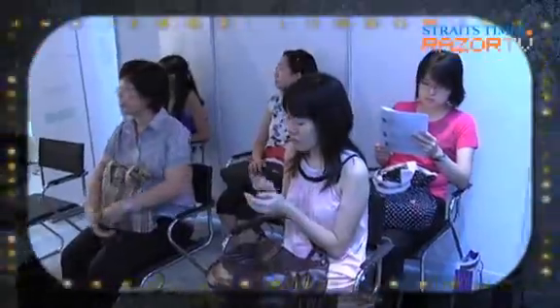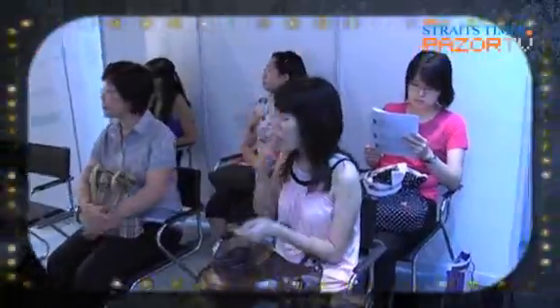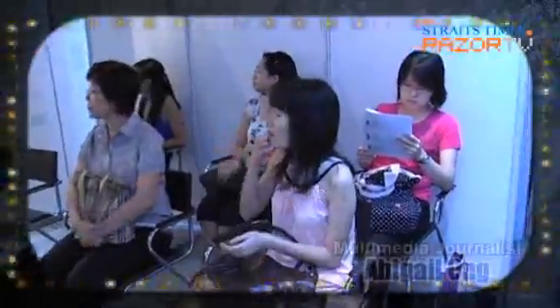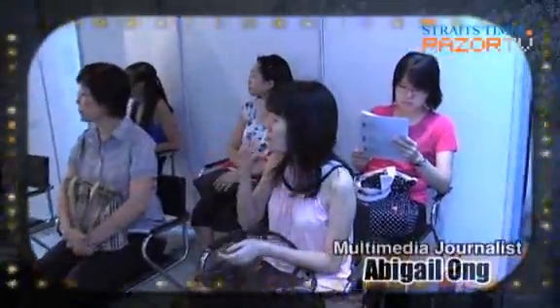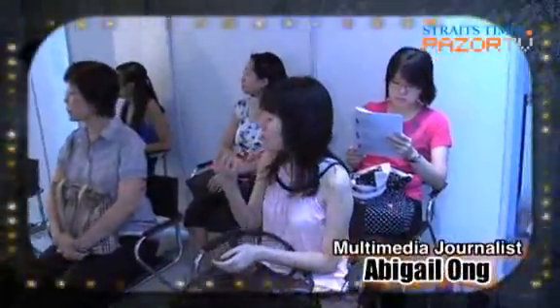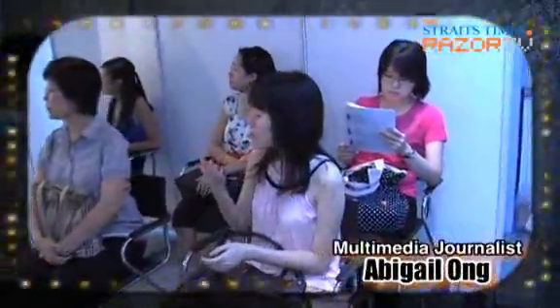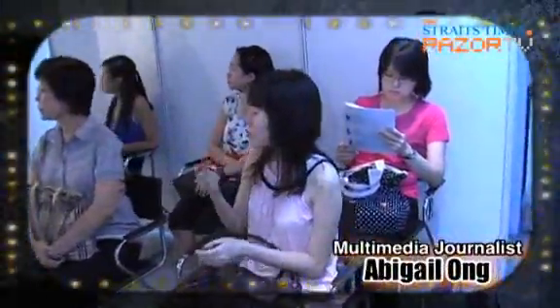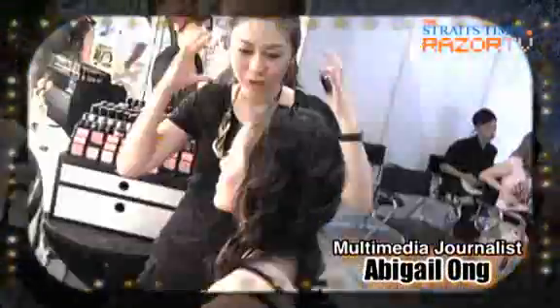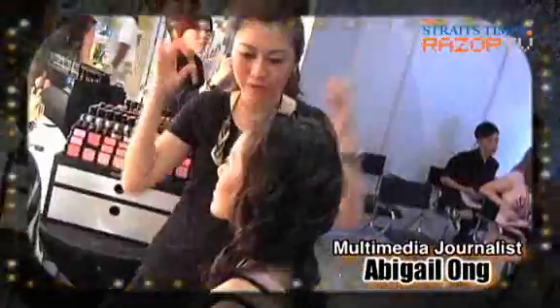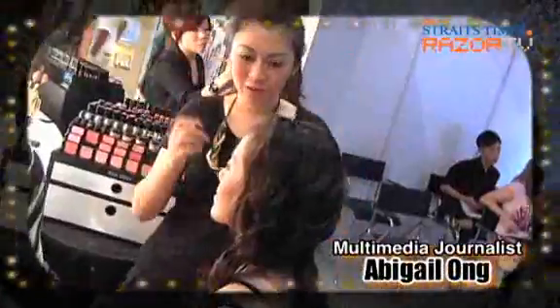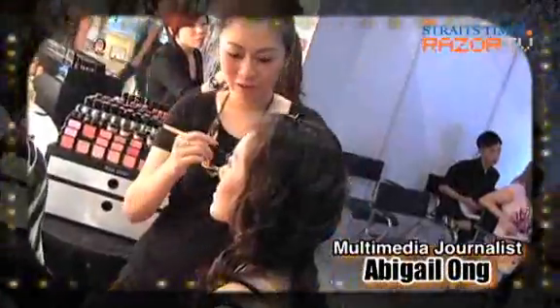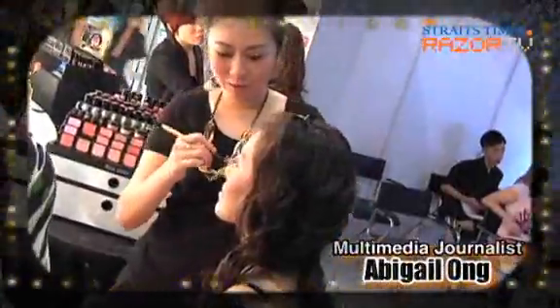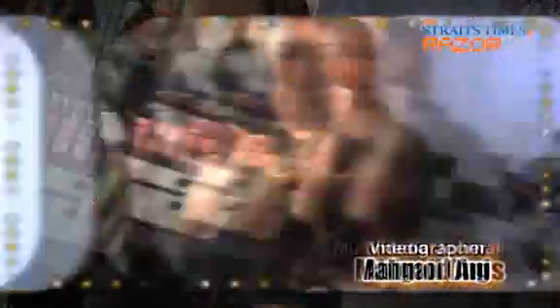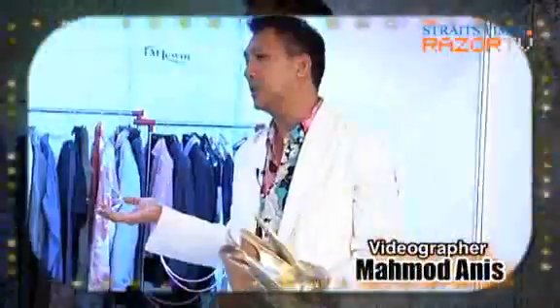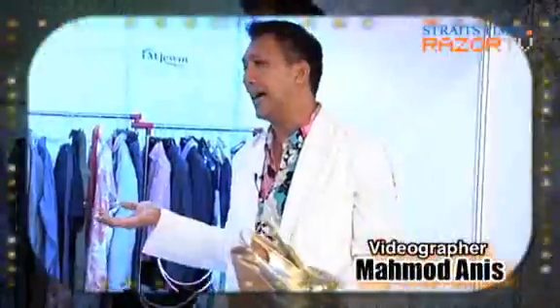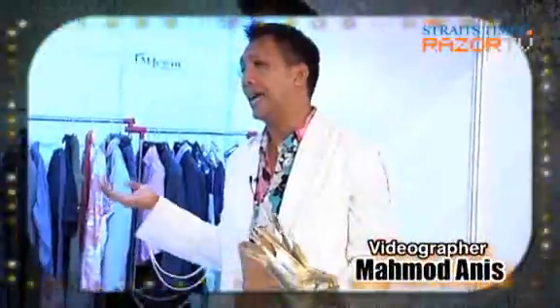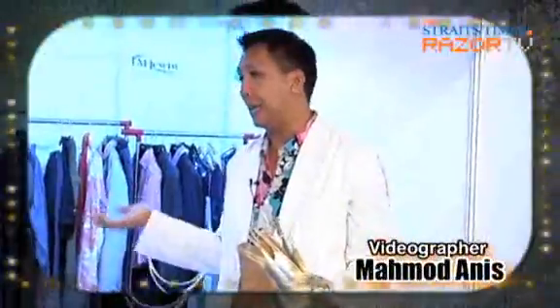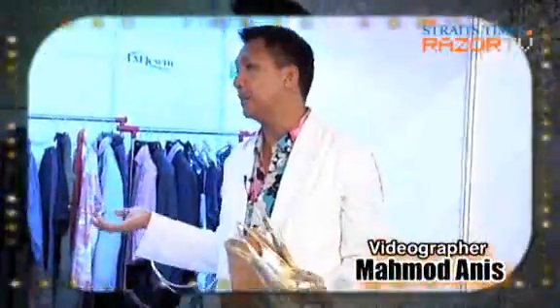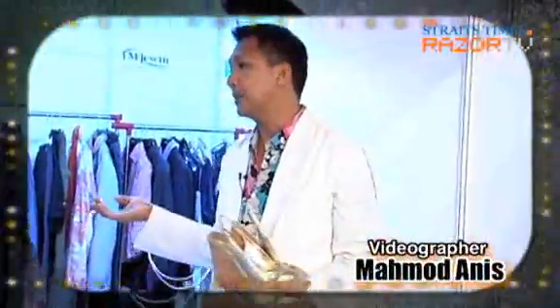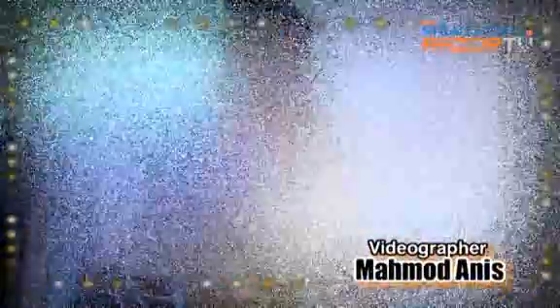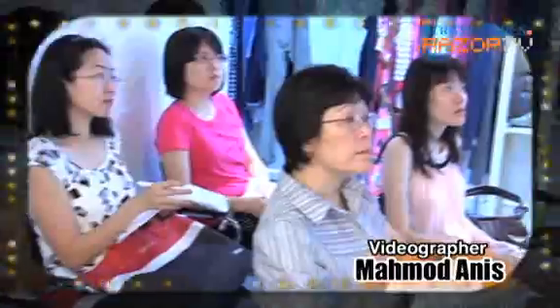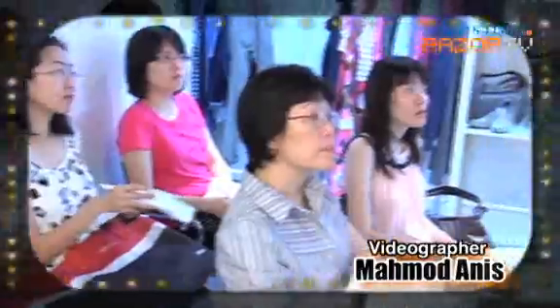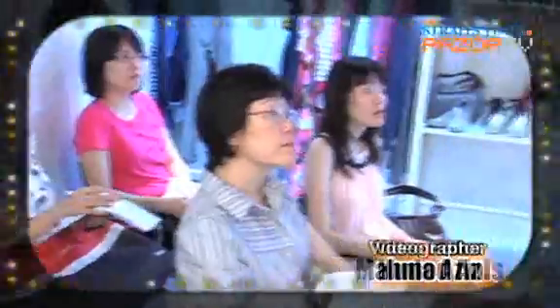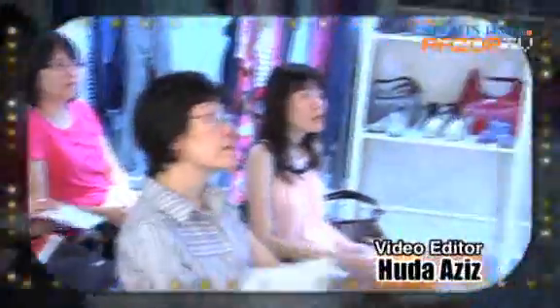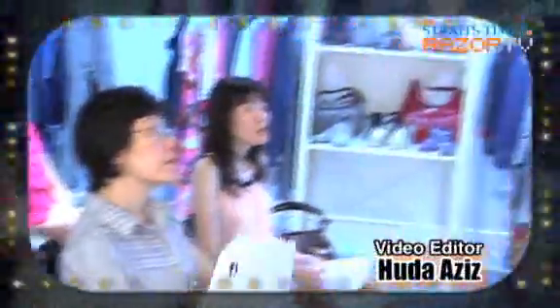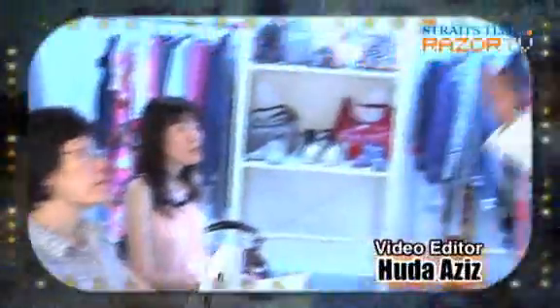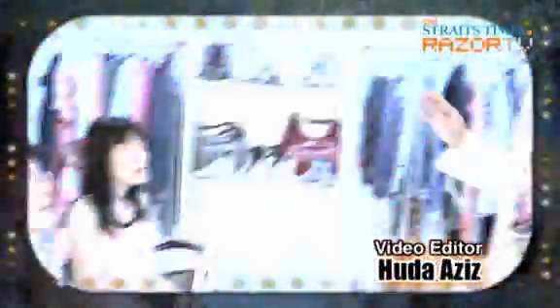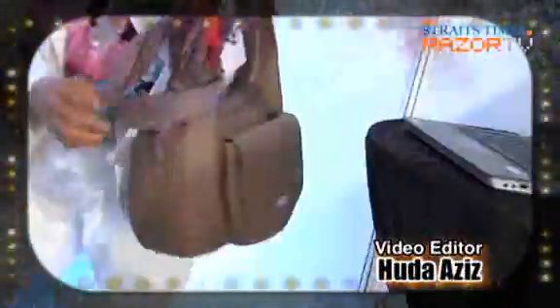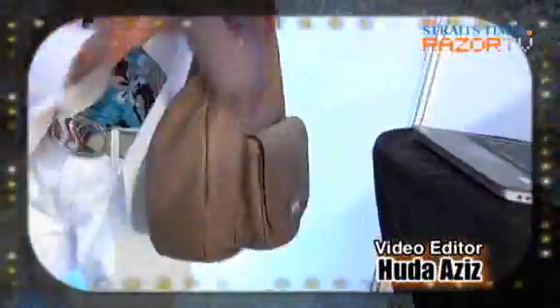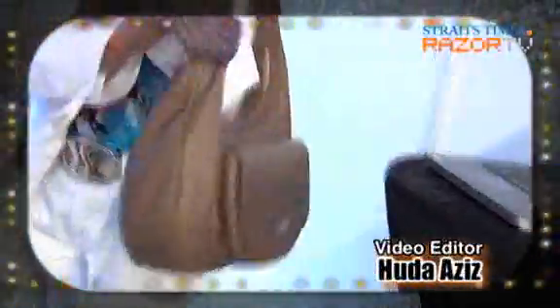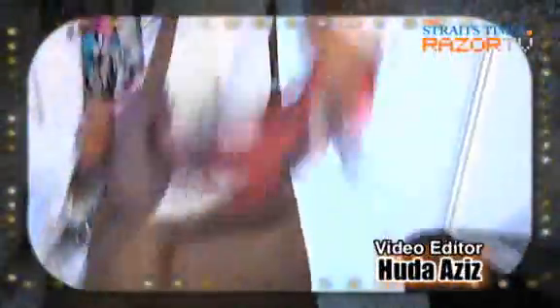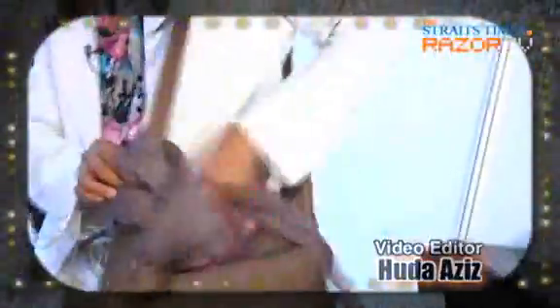During the workshop, professional stylist R.S. Denny taught us a few nifty tricks on how to update our wardrobe for spring 2010.